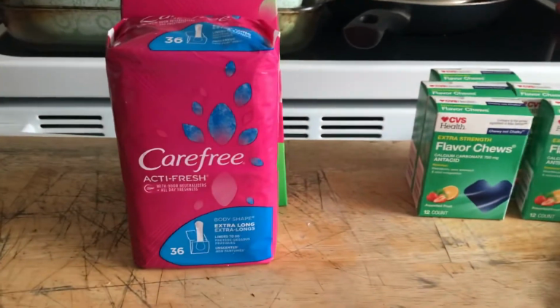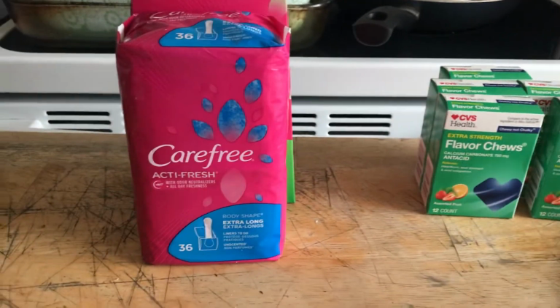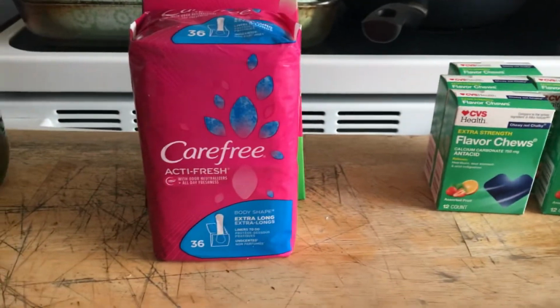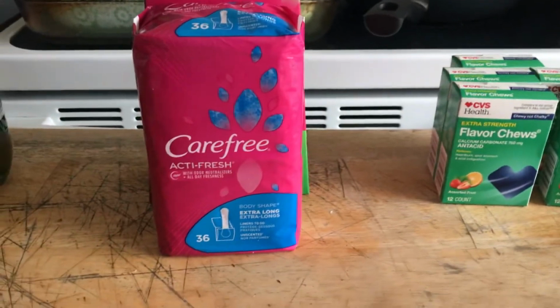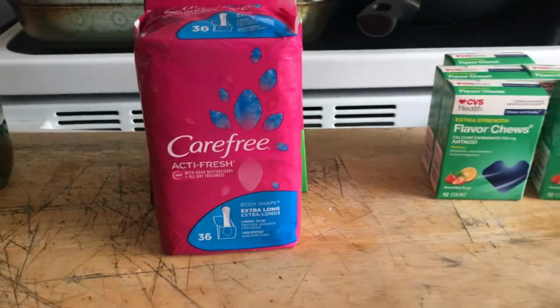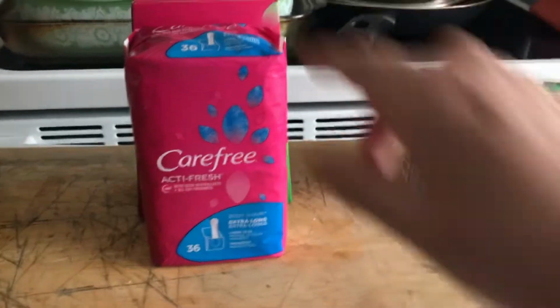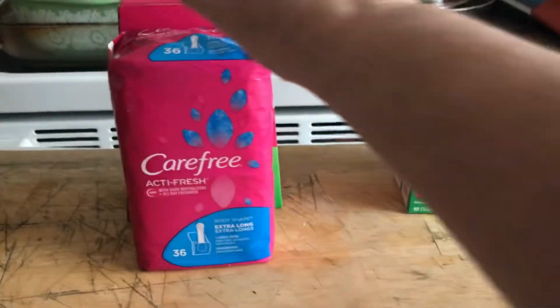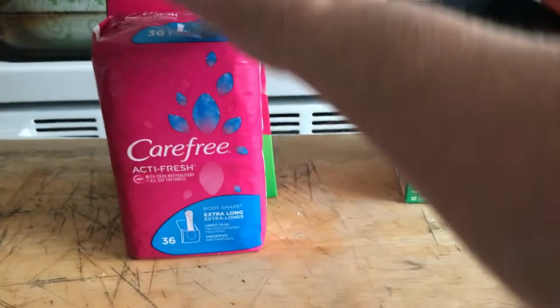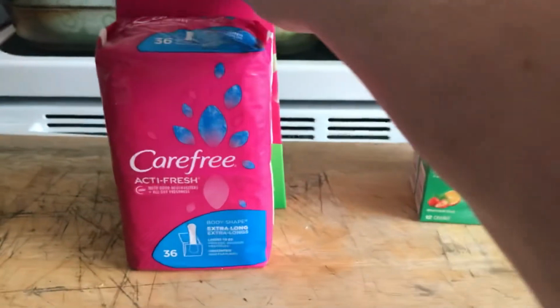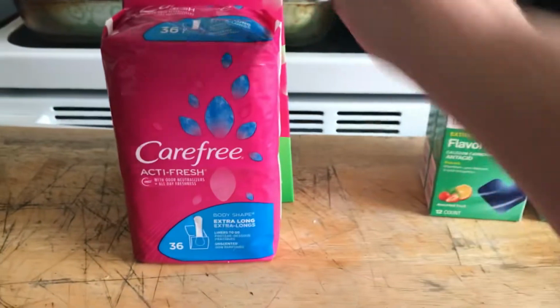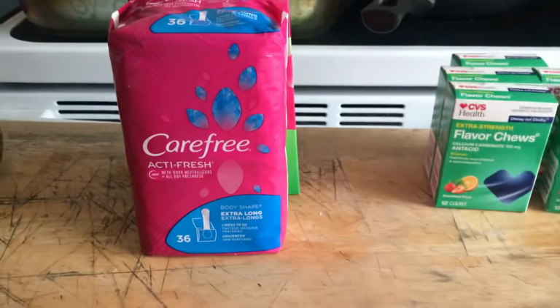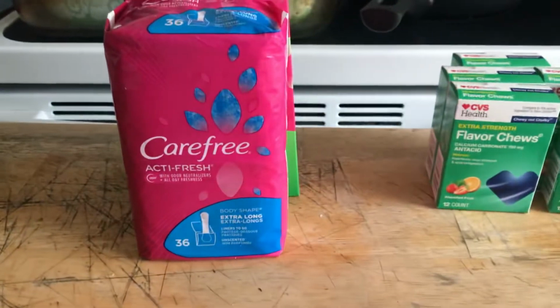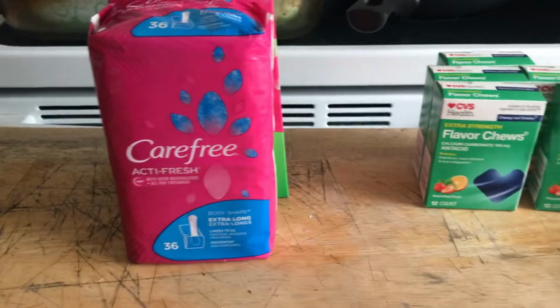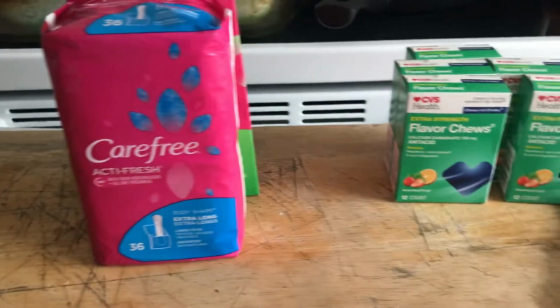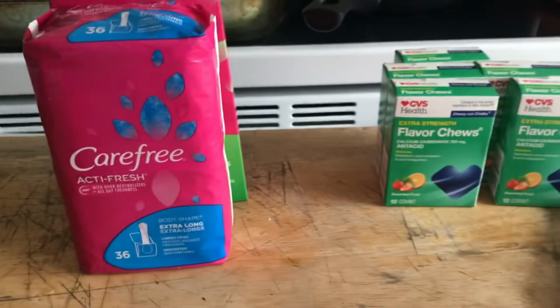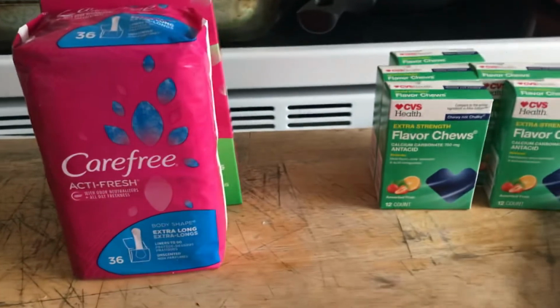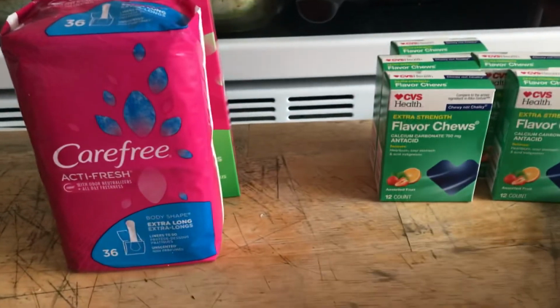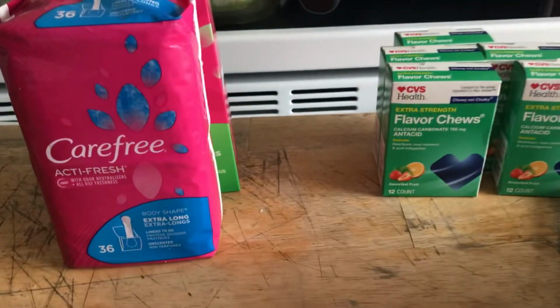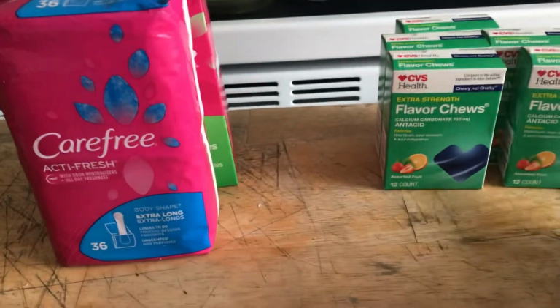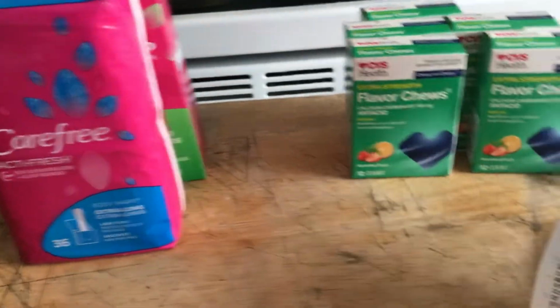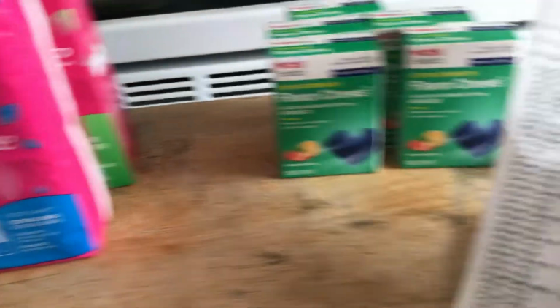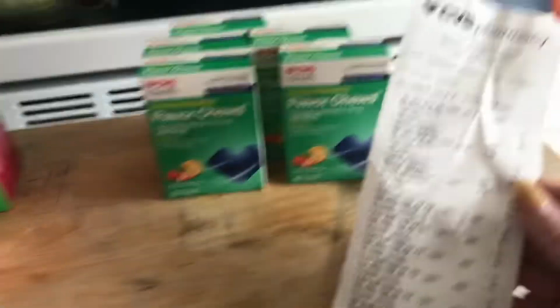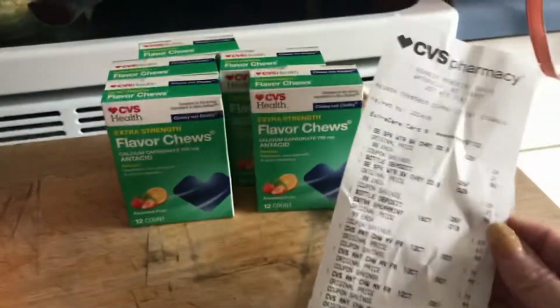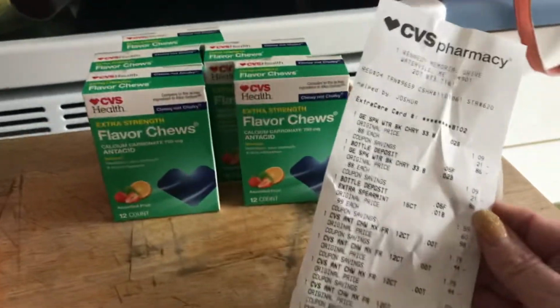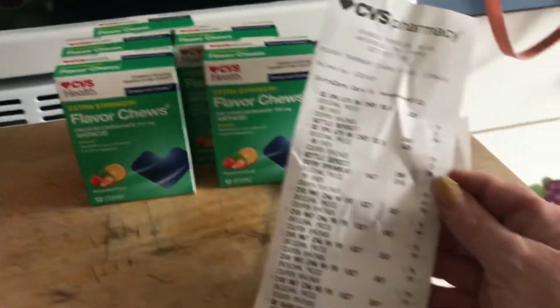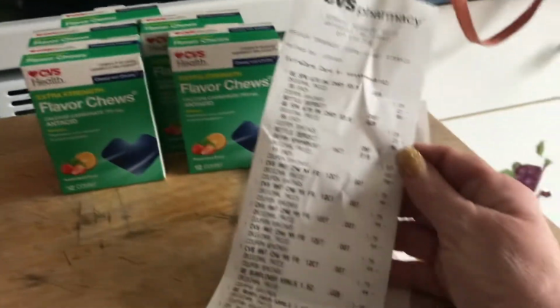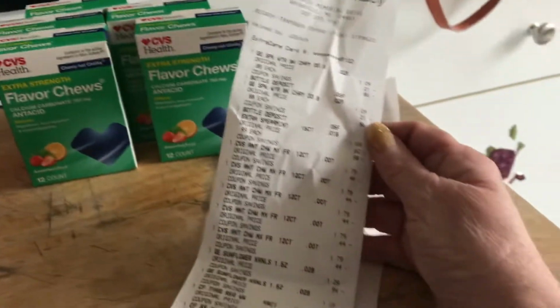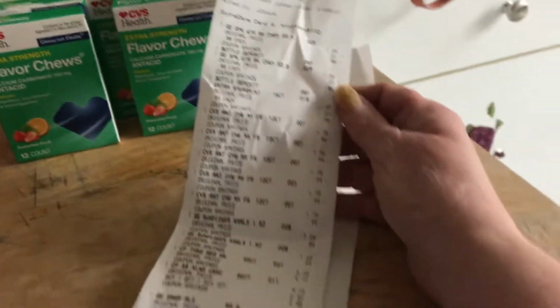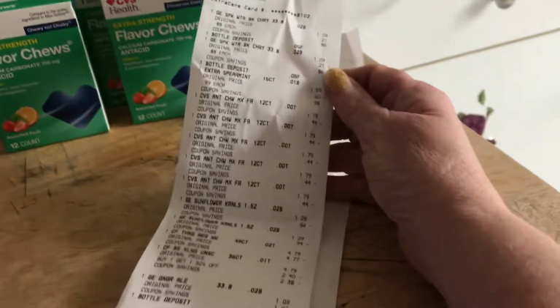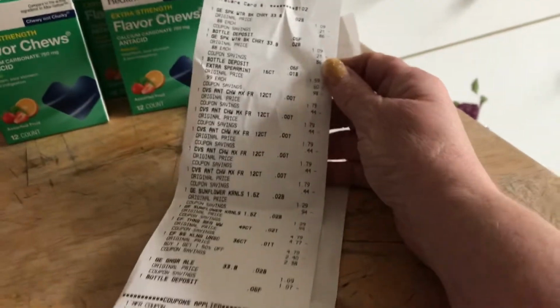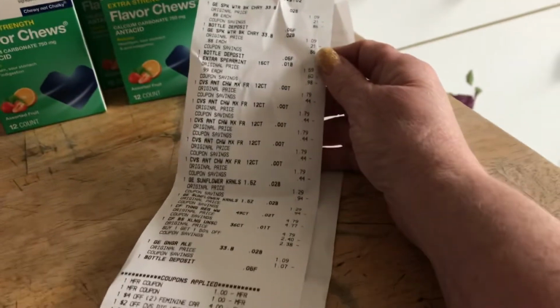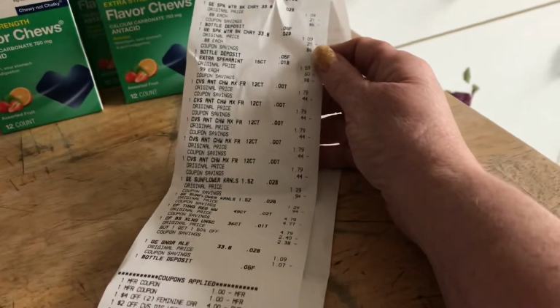What I did was use $1 off each of the Carefree, then buy one get one half off. I'll show you how it looks on the receipt.